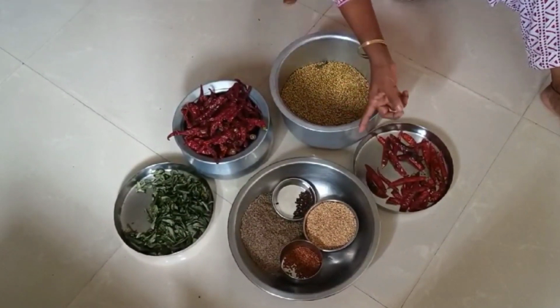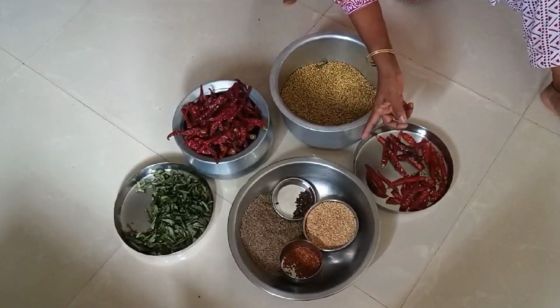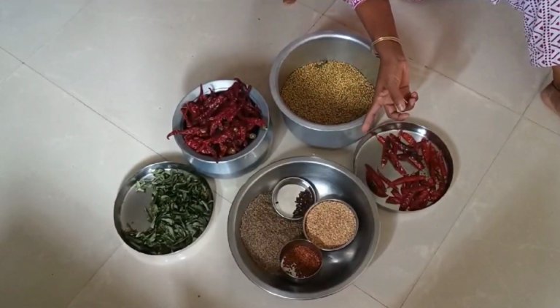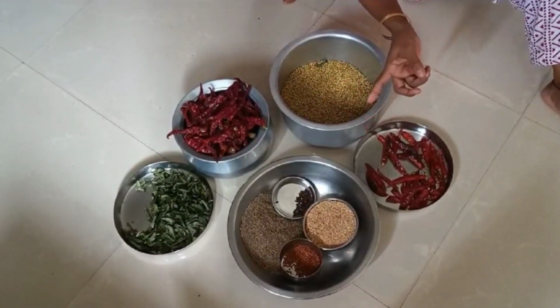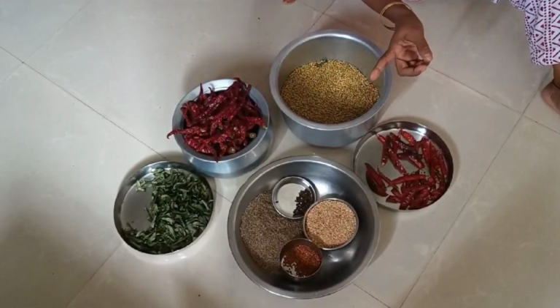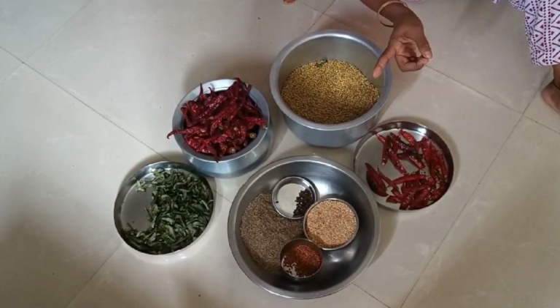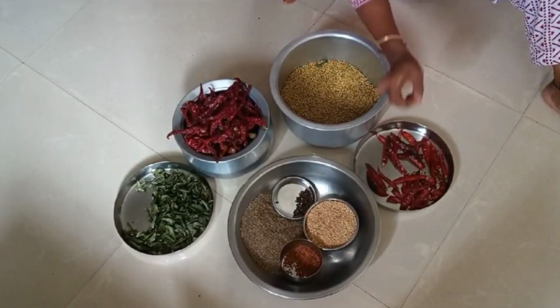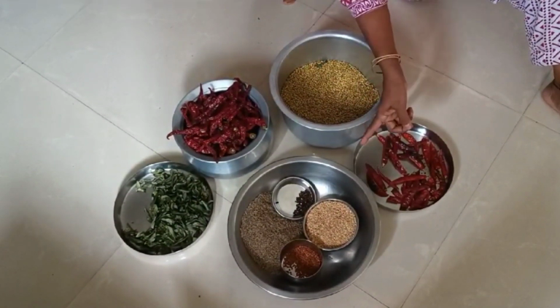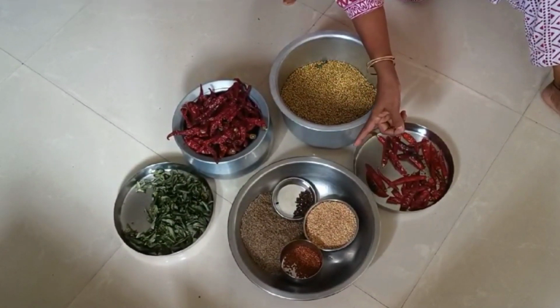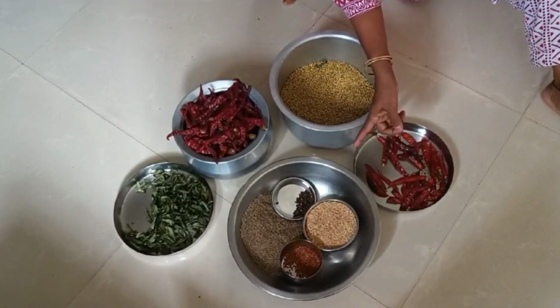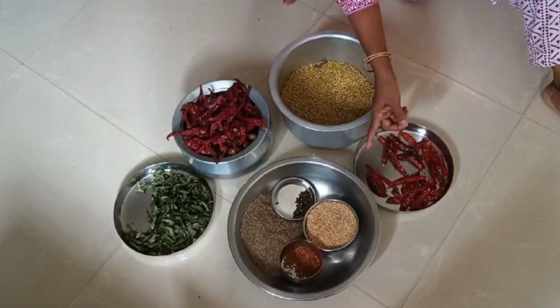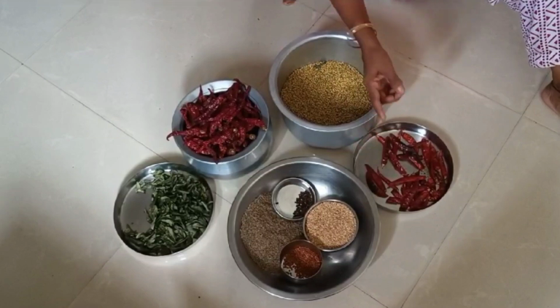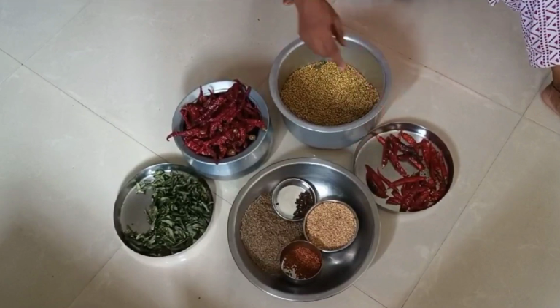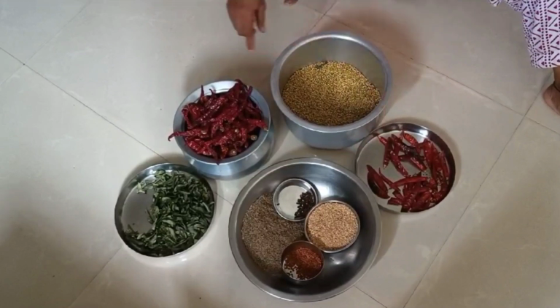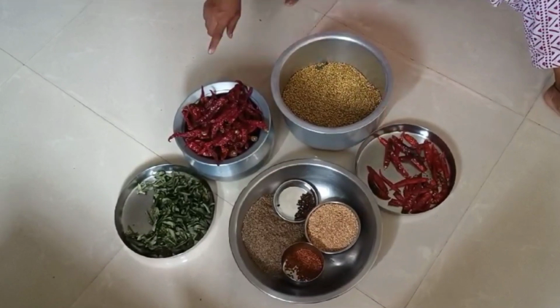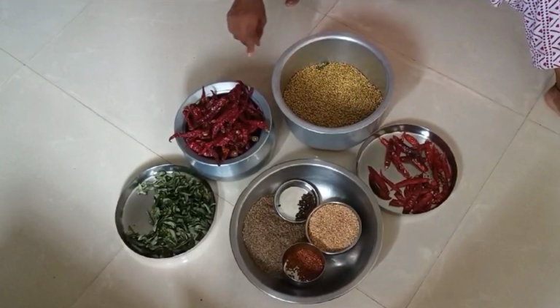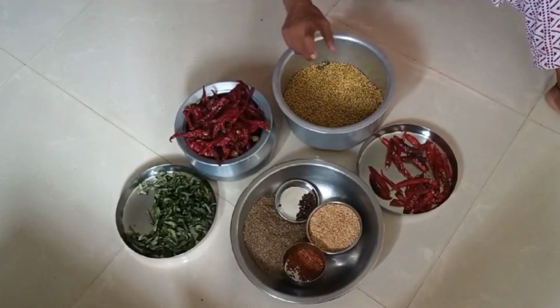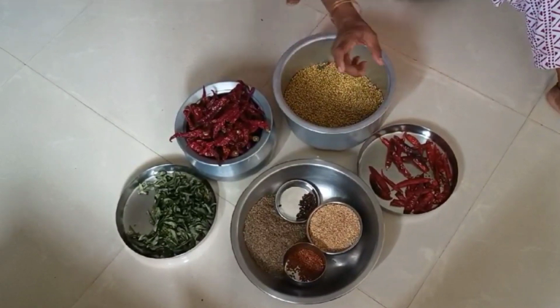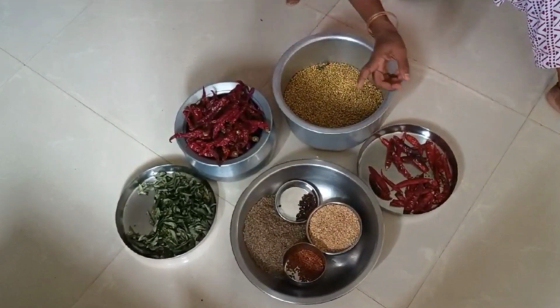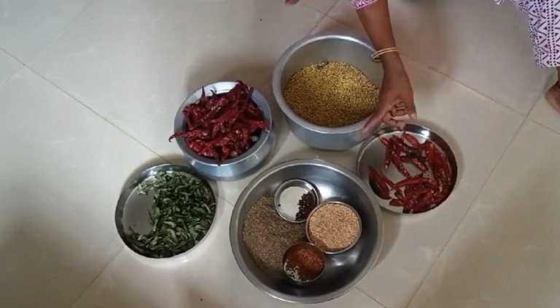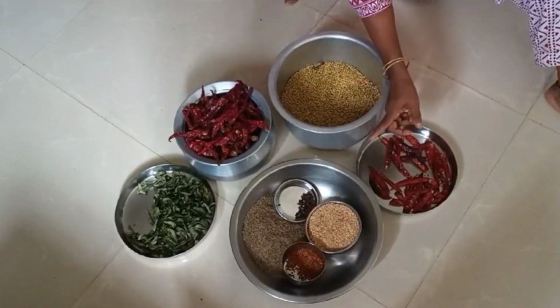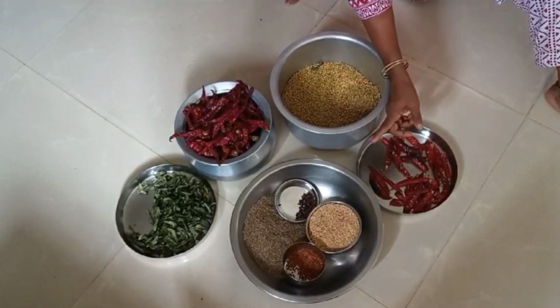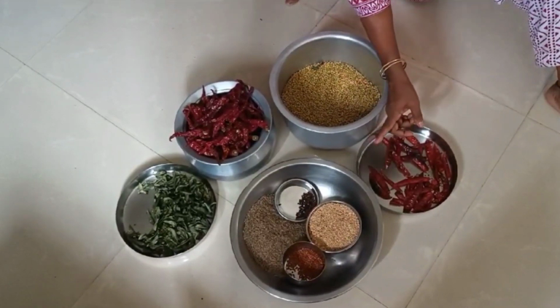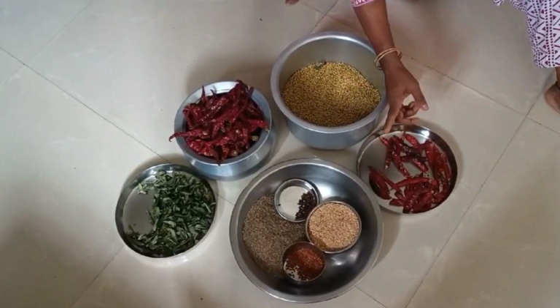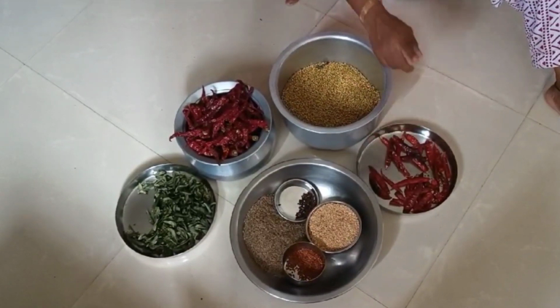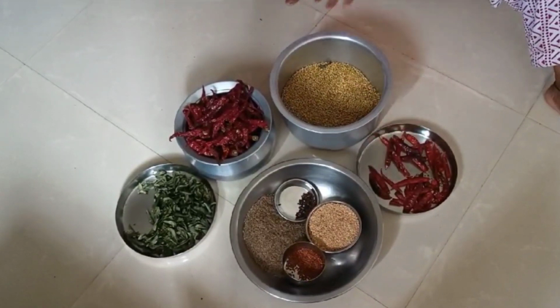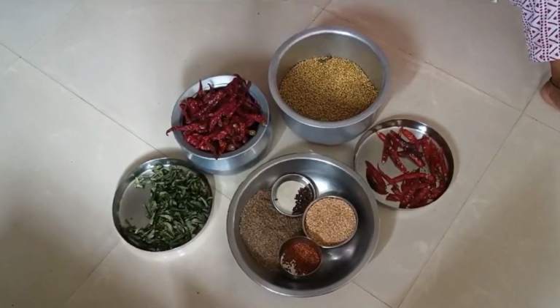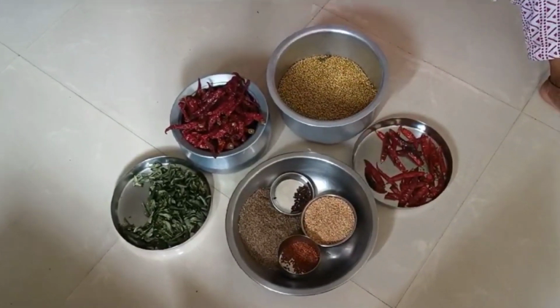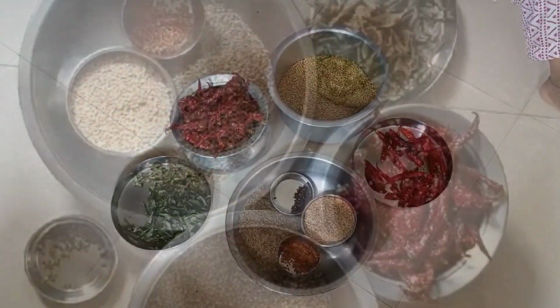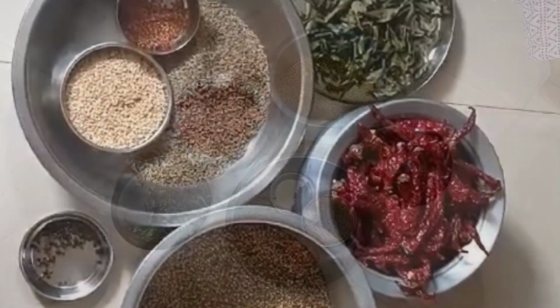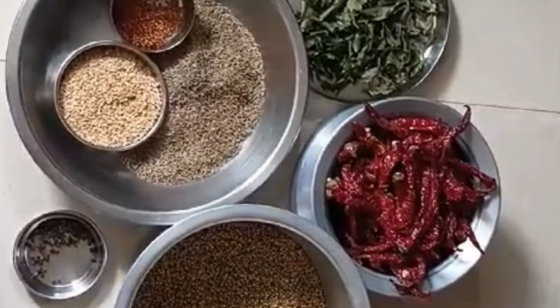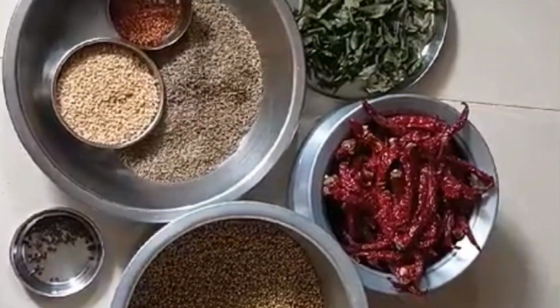We have to add the egg. We are going to make the masala.